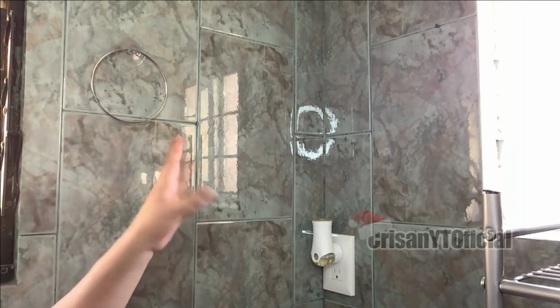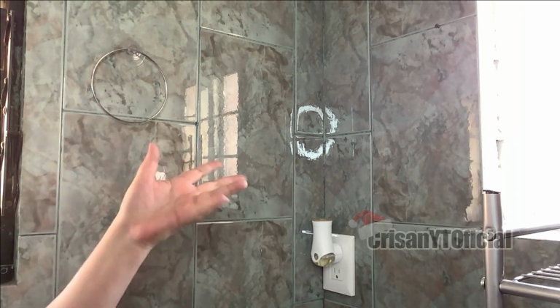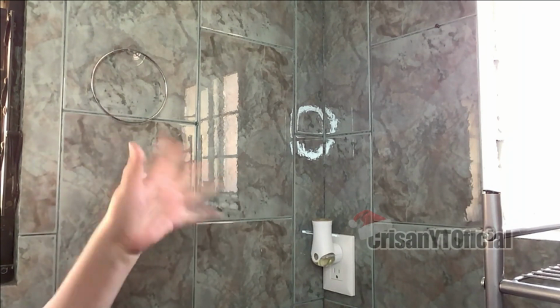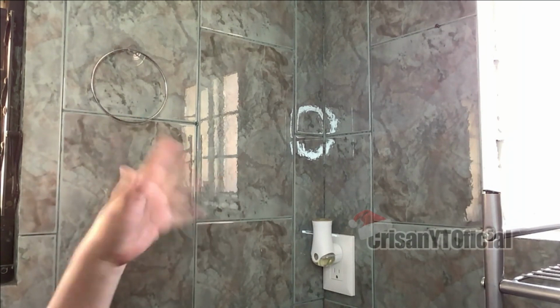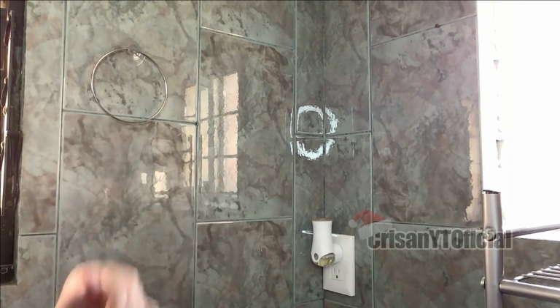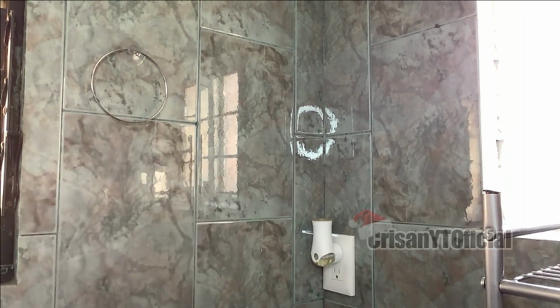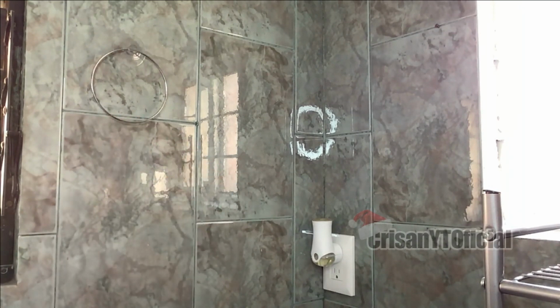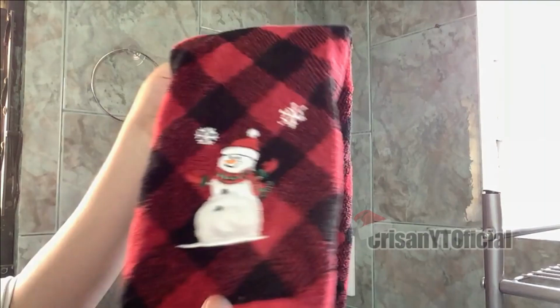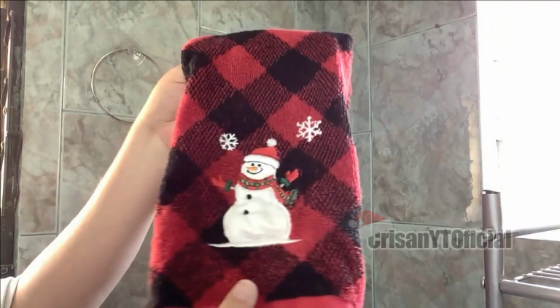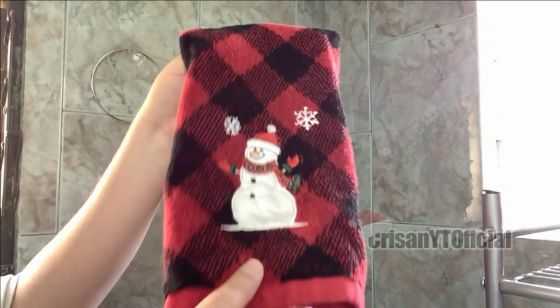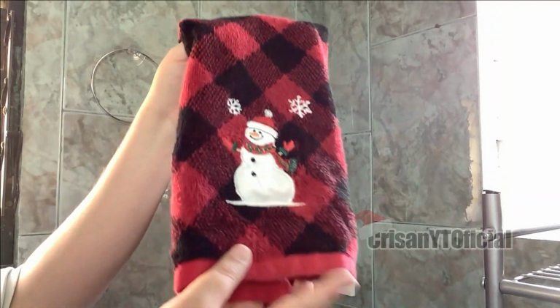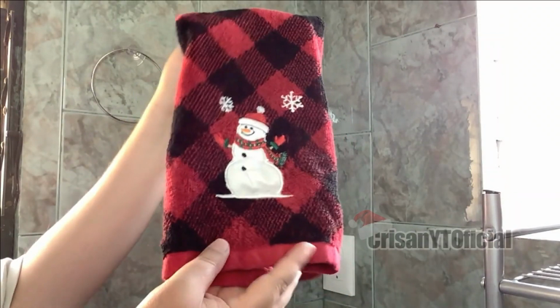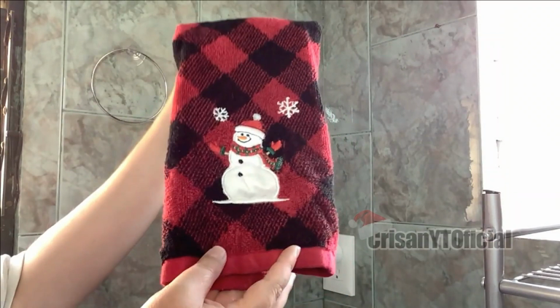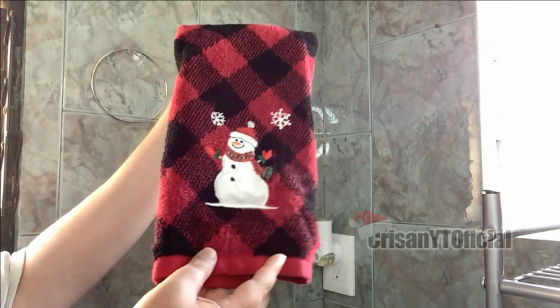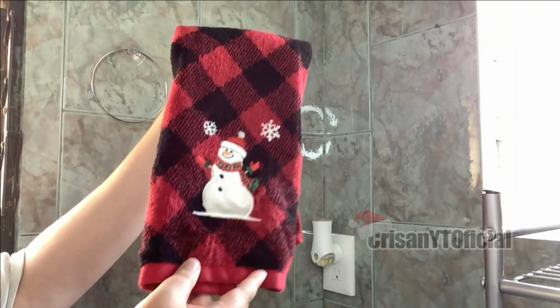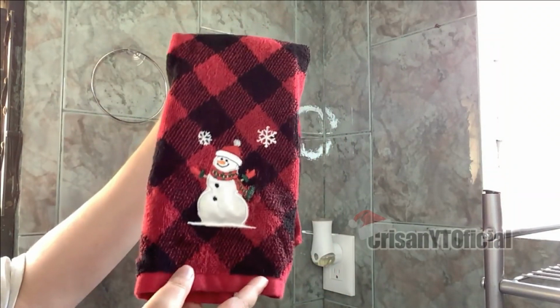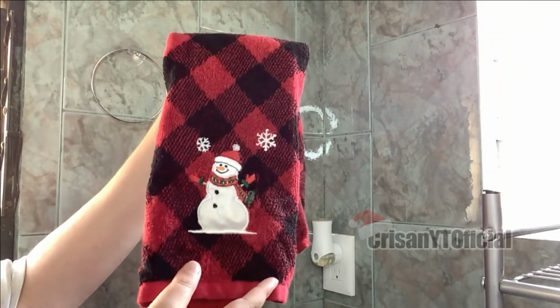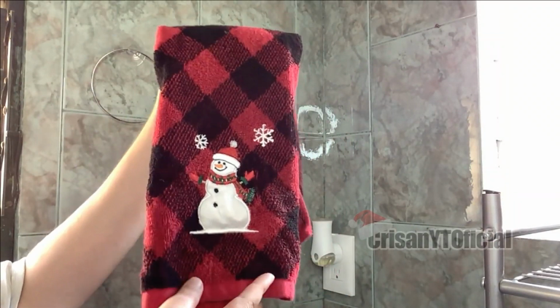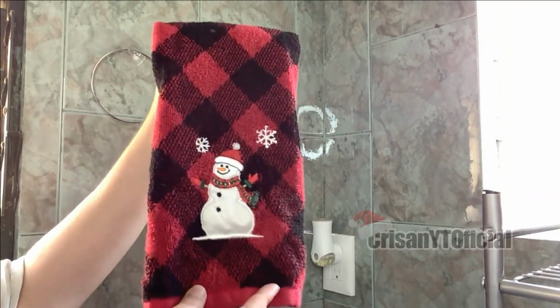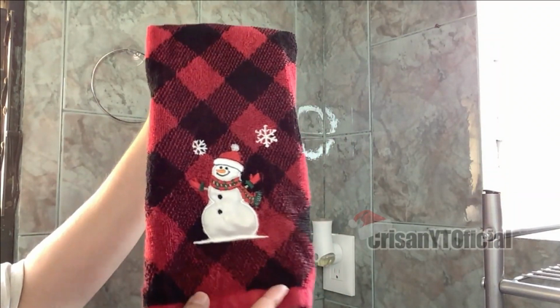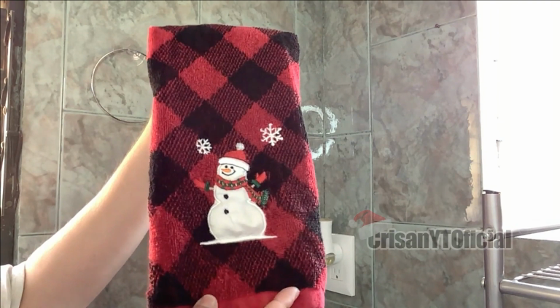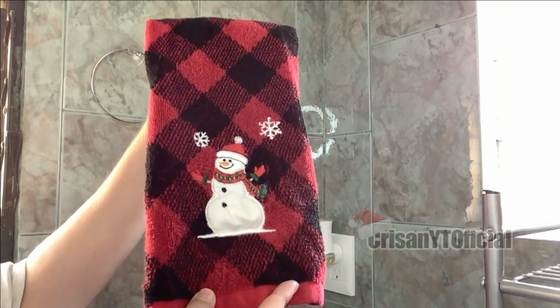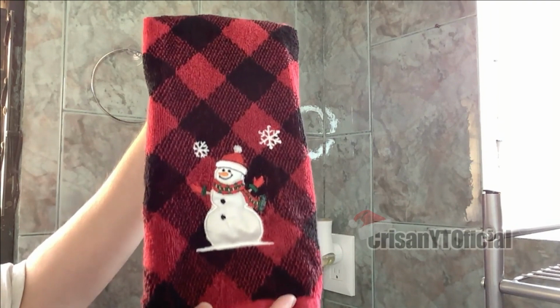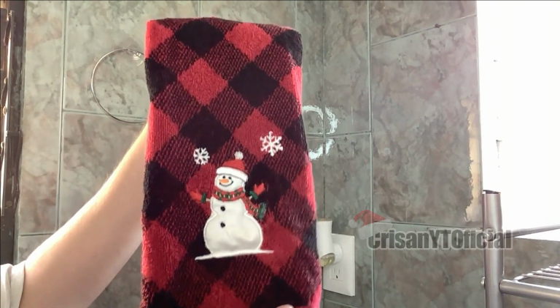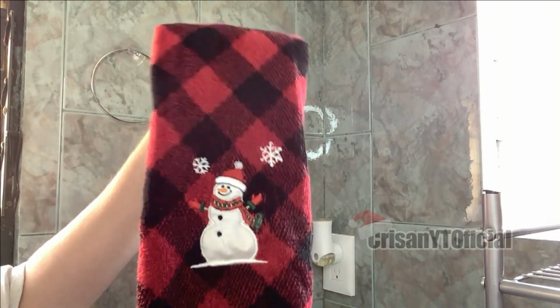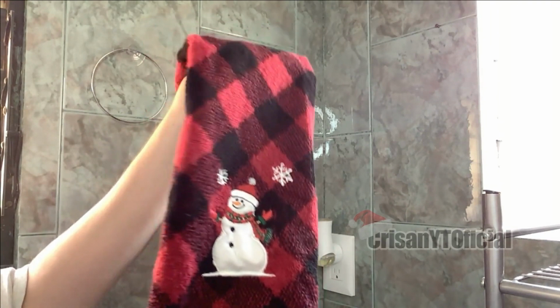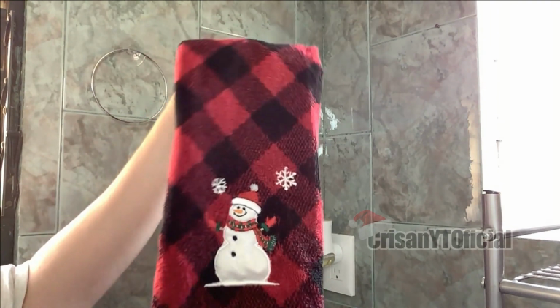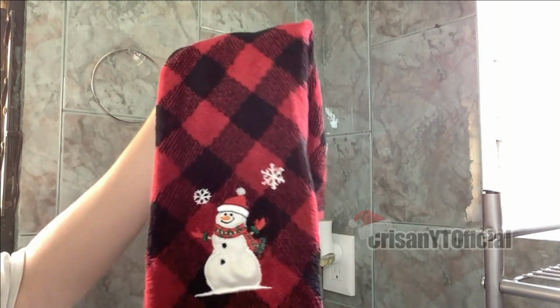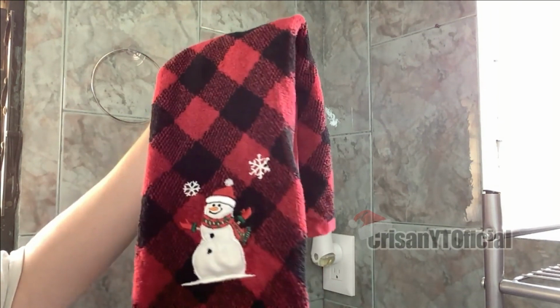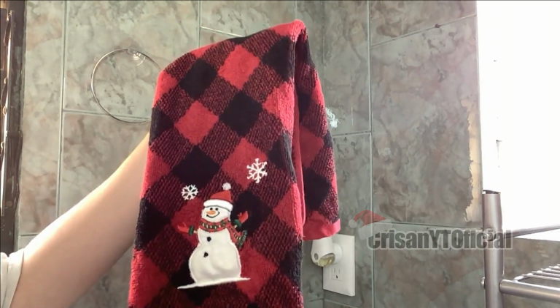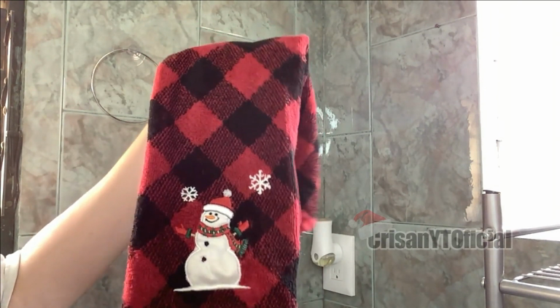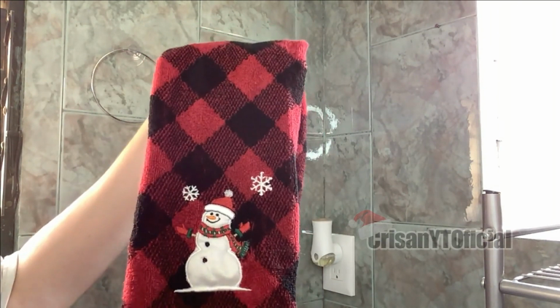Voy a estar poniendo esta toalla. Esta la van a encontrar en el primer video de compras.